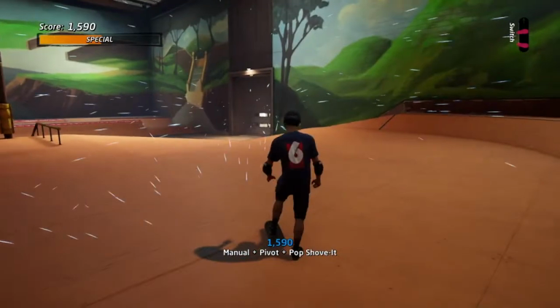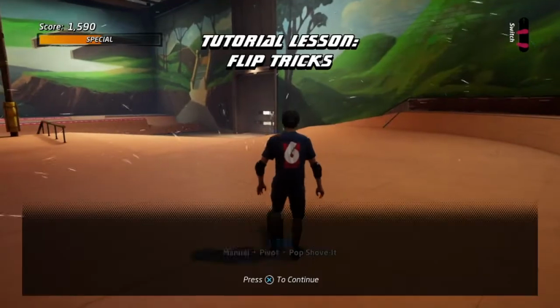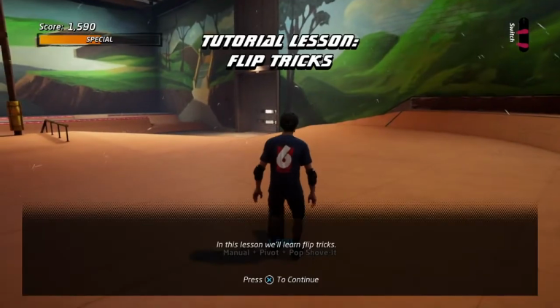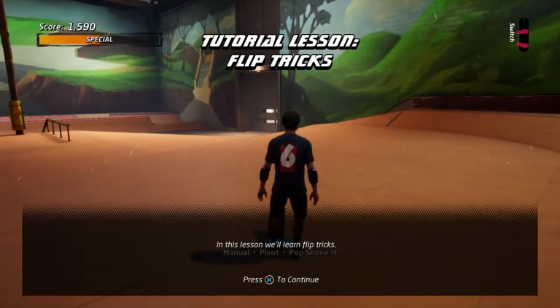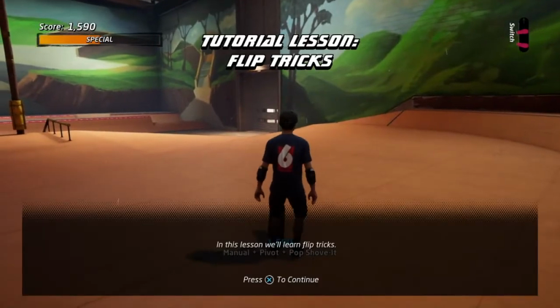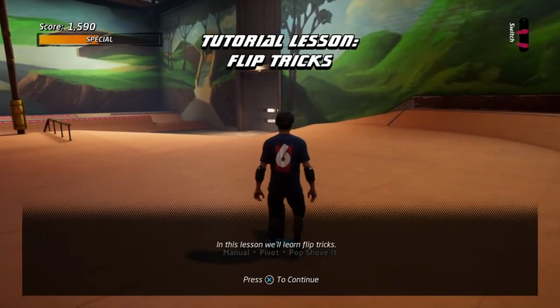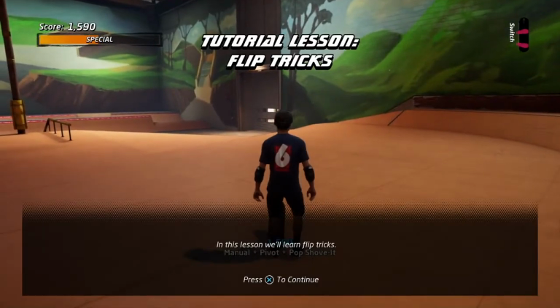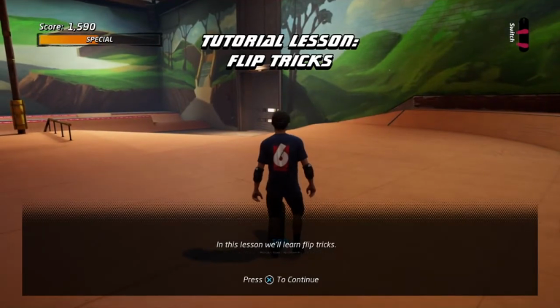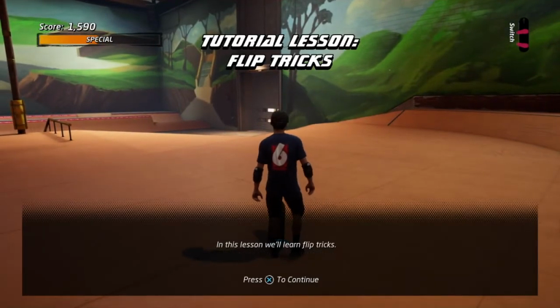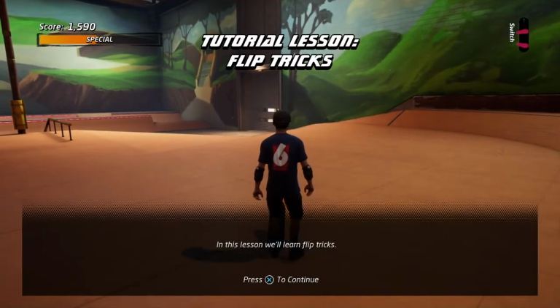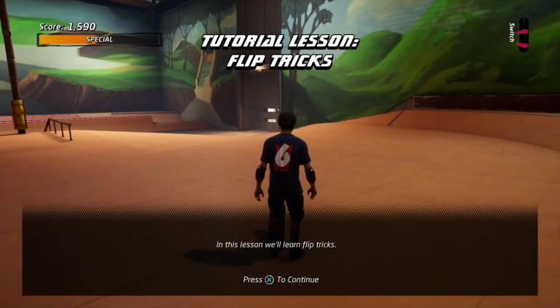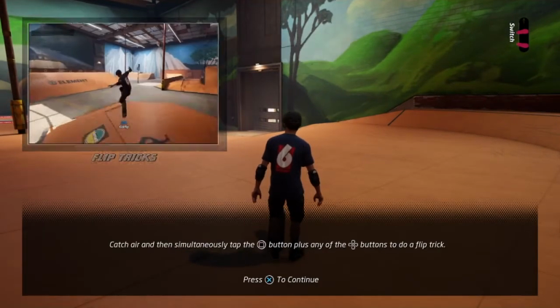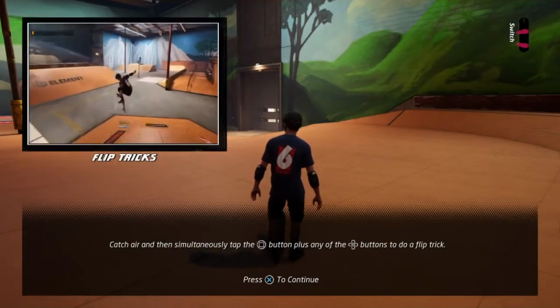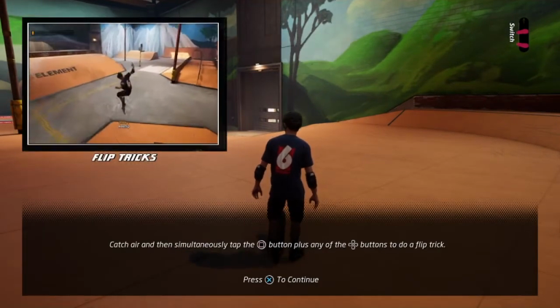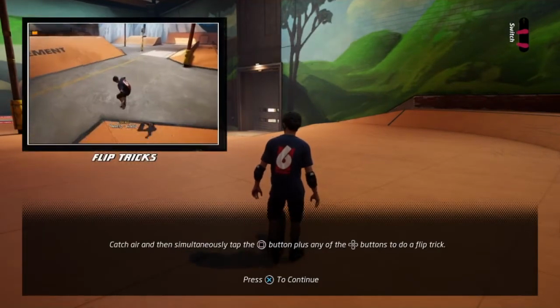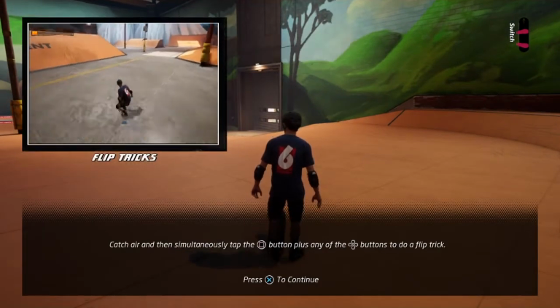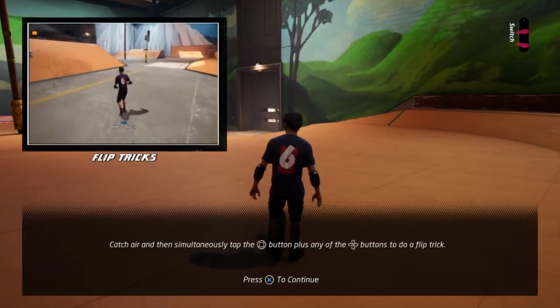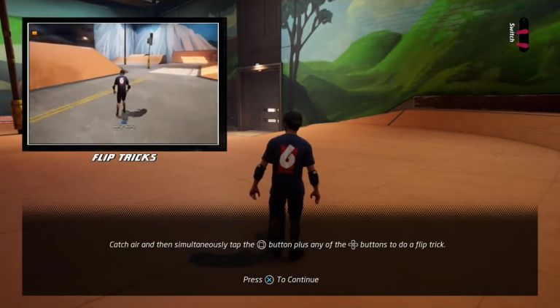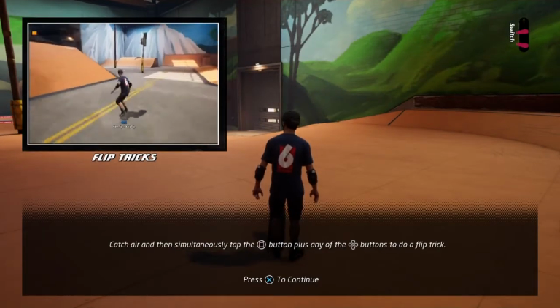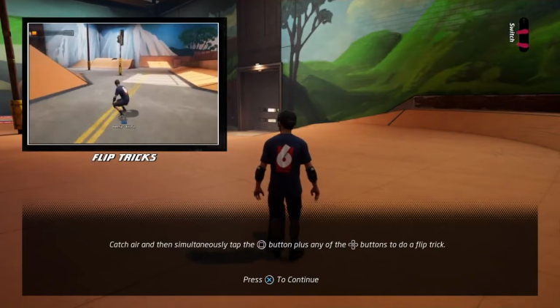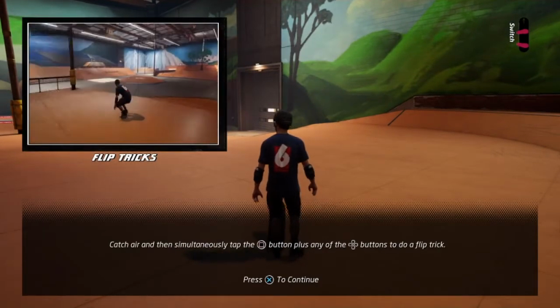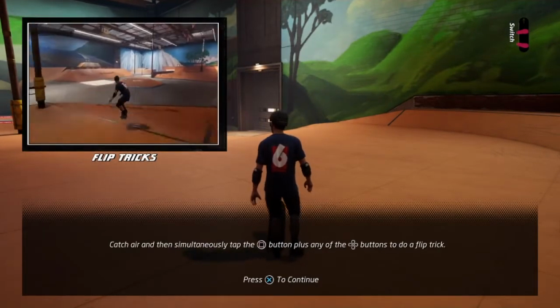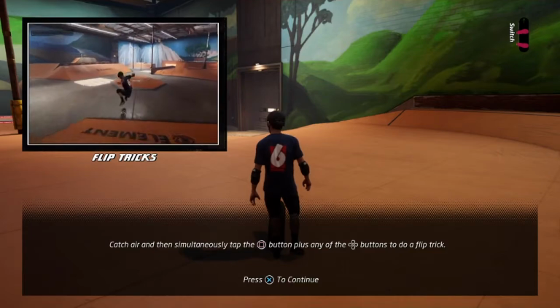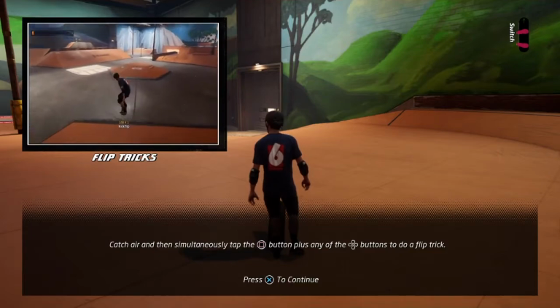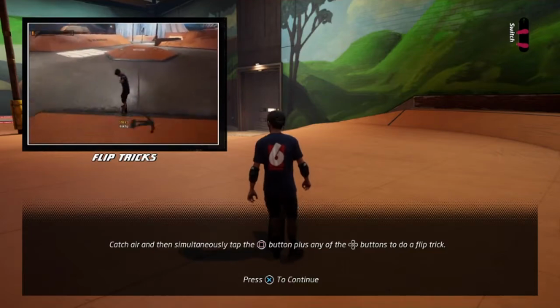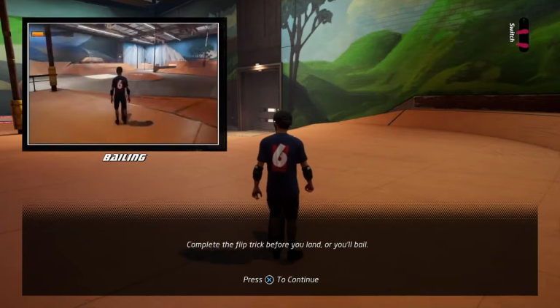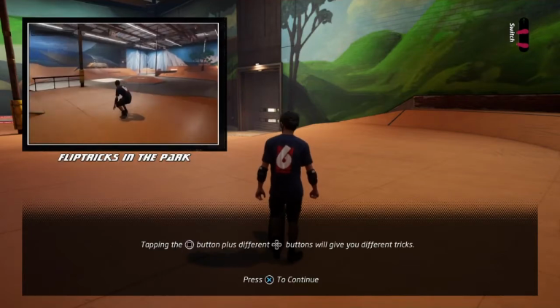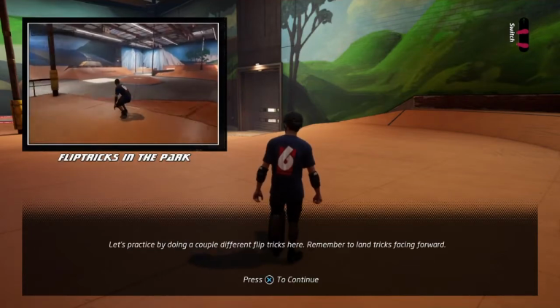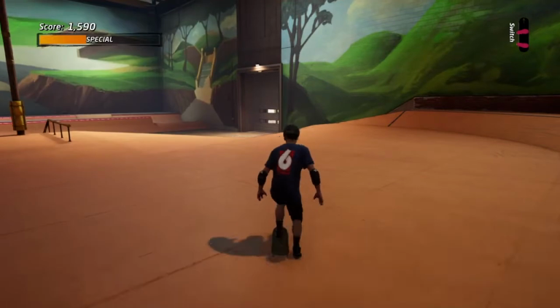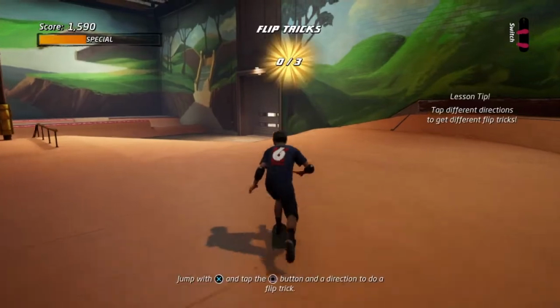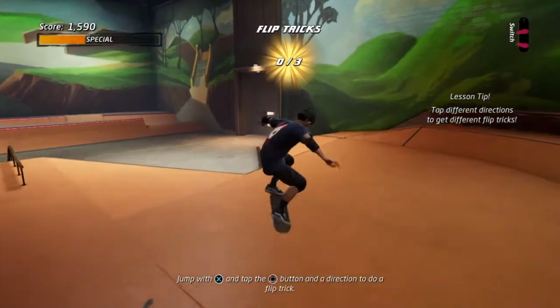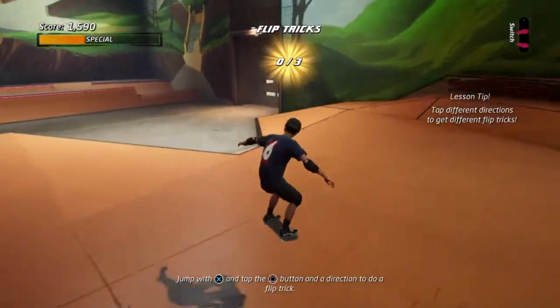In this lesson, we'll learn flip tricks. Catch air, and then simultaneously tap the flip trick button plus the directional input.